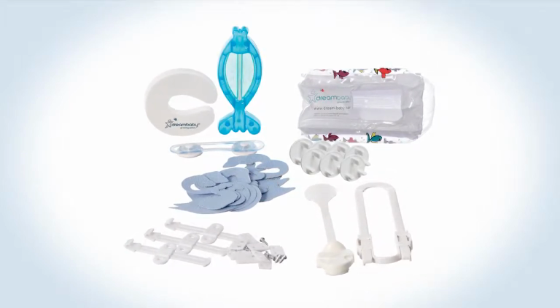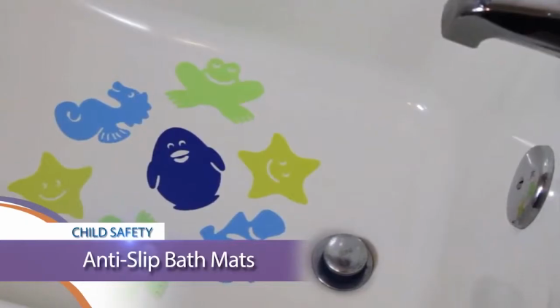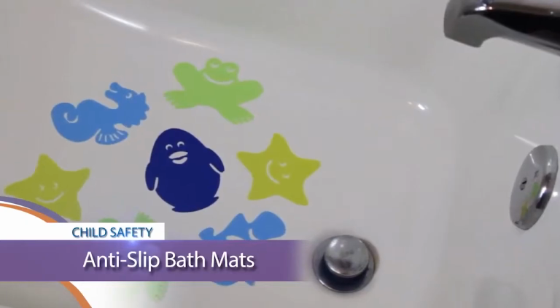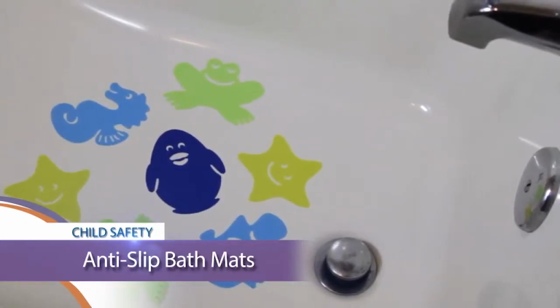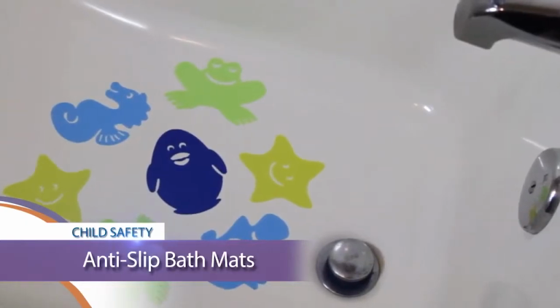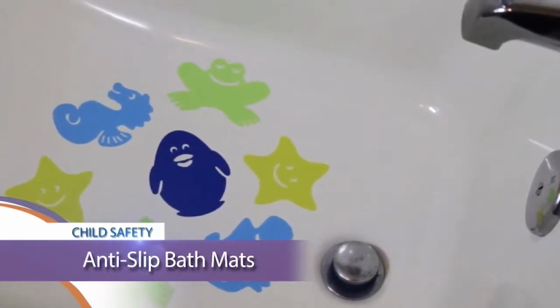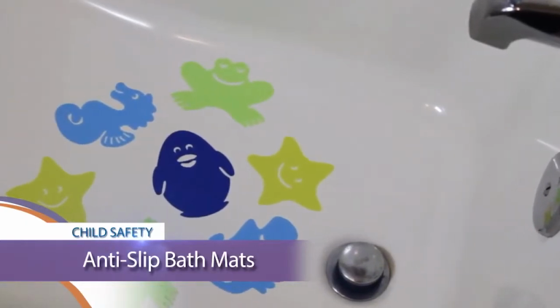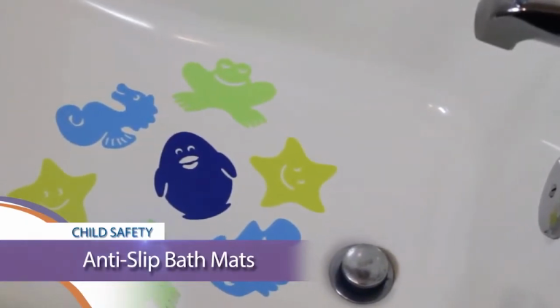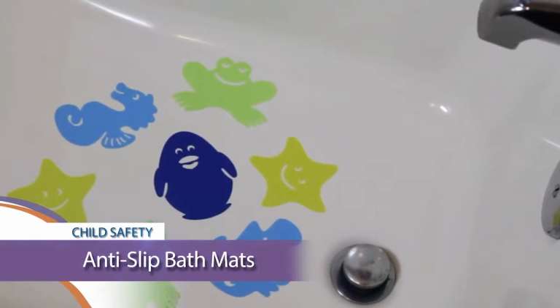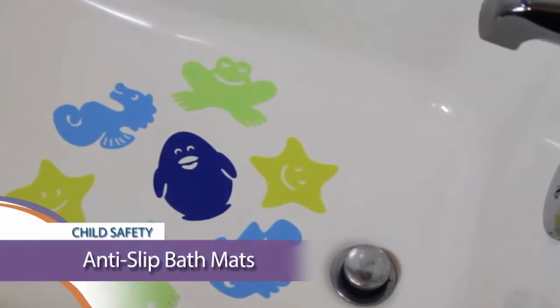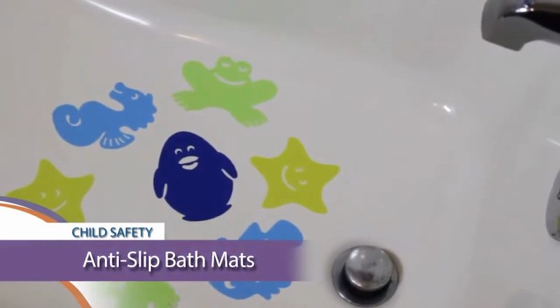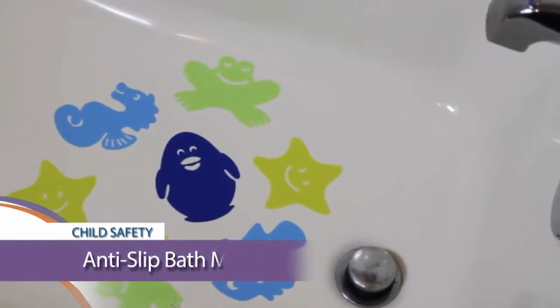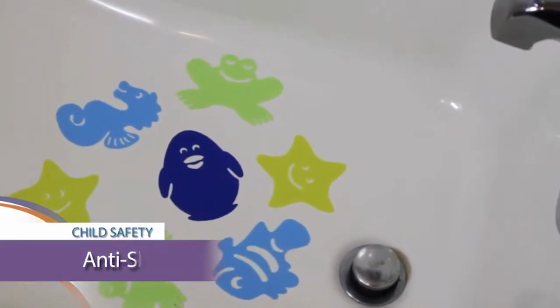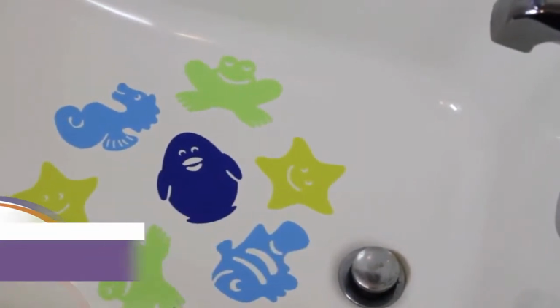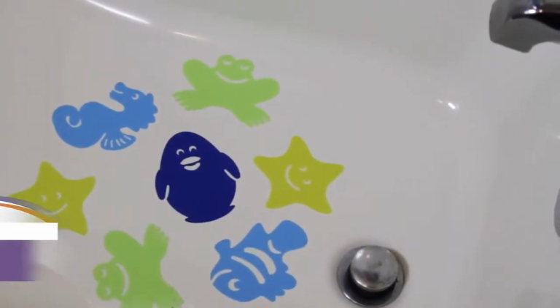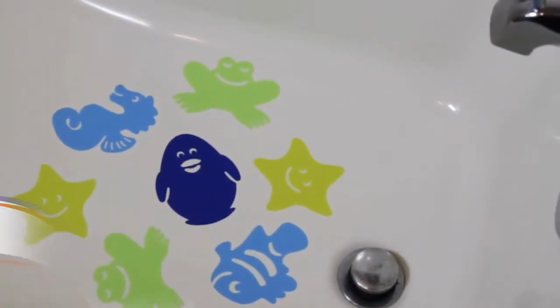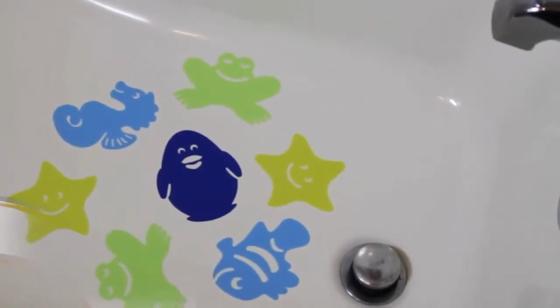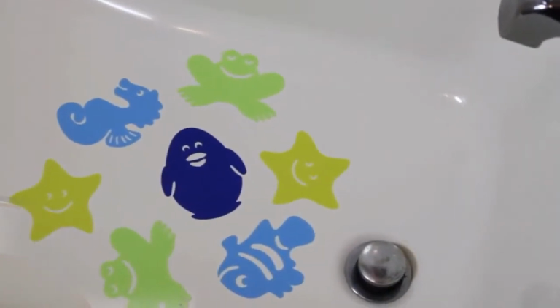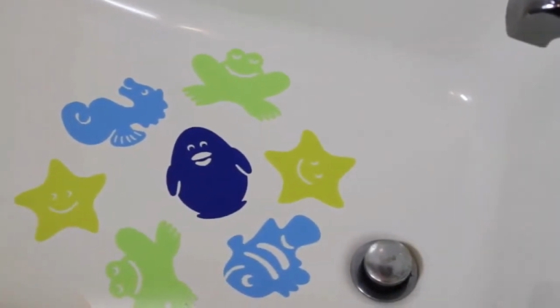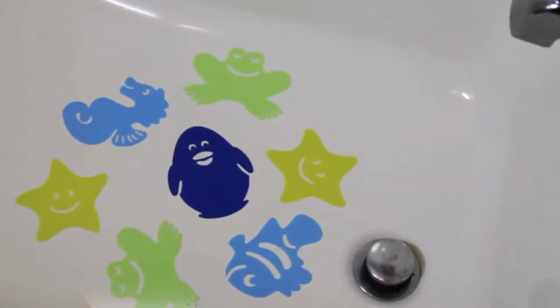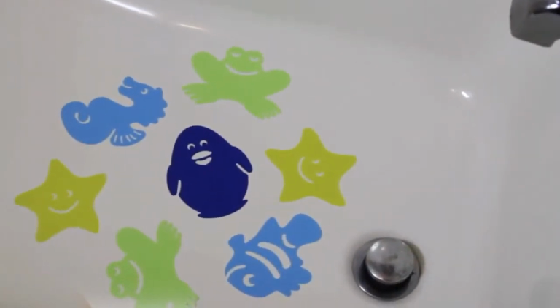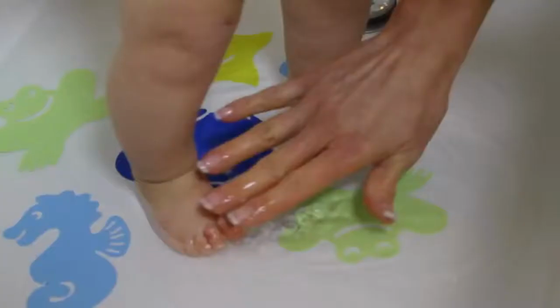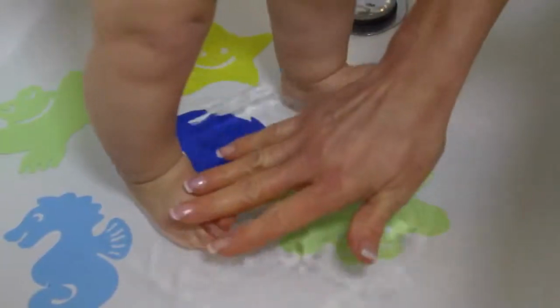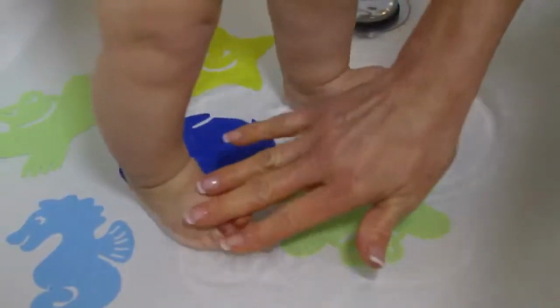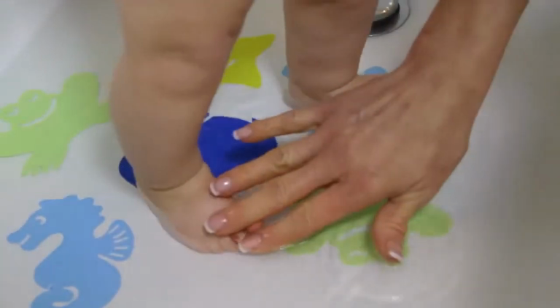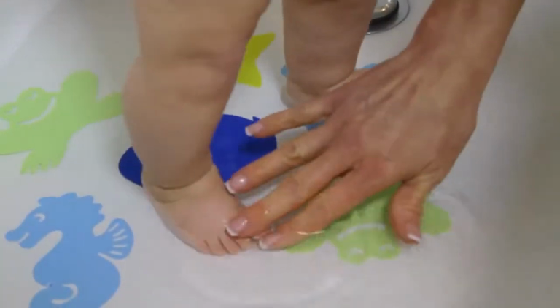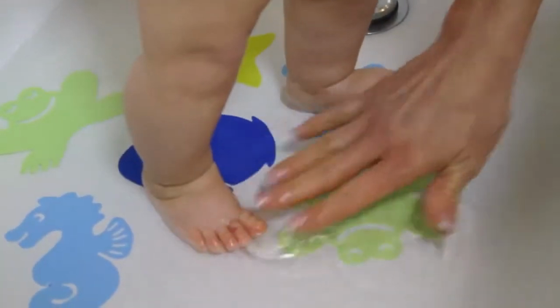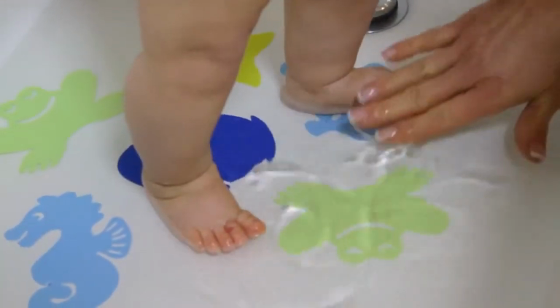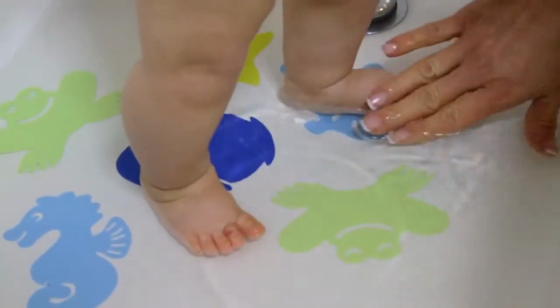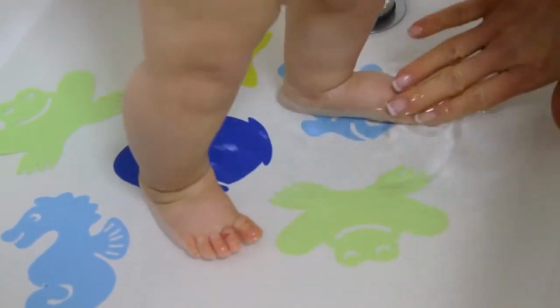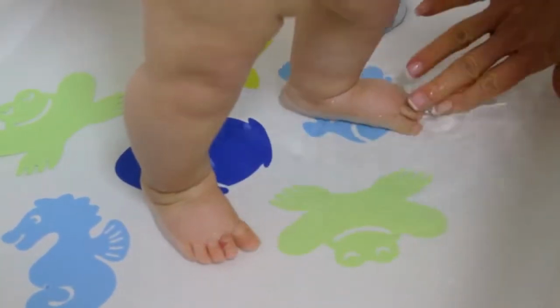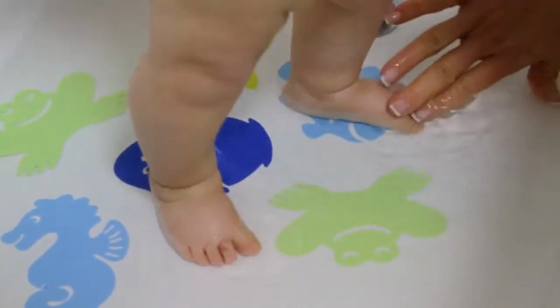Dream Baby anti-slip bath strips are a handy way to prevent accidental slips and falls in the tub or shower recess.